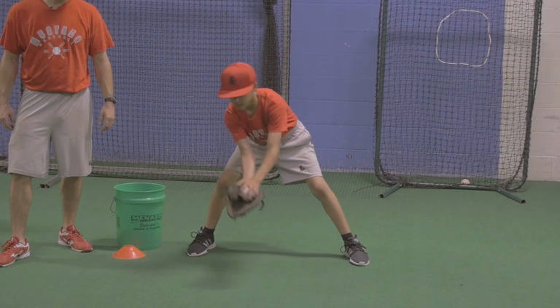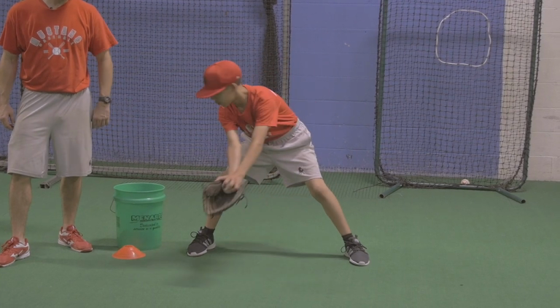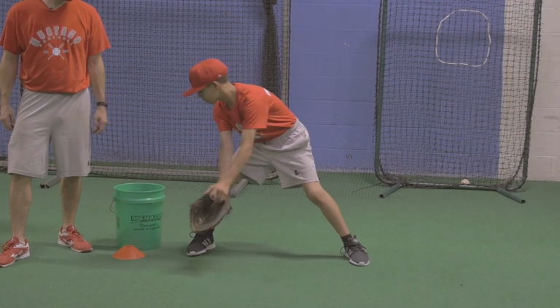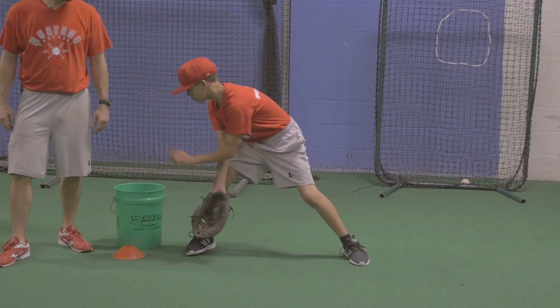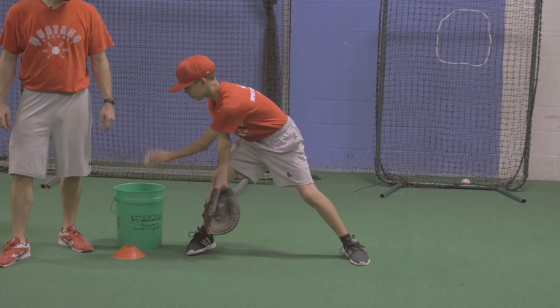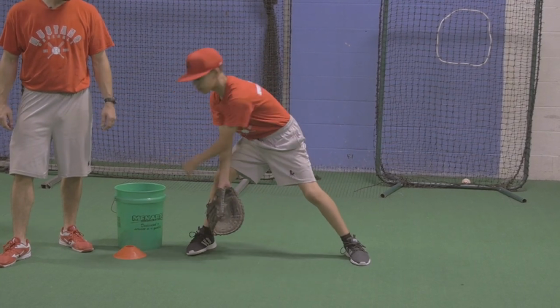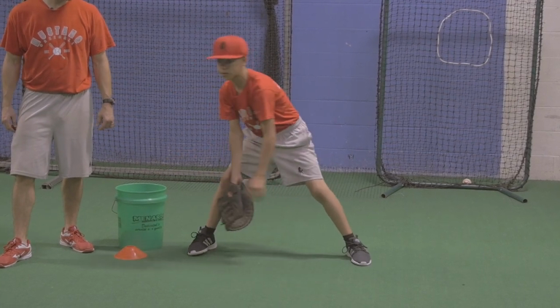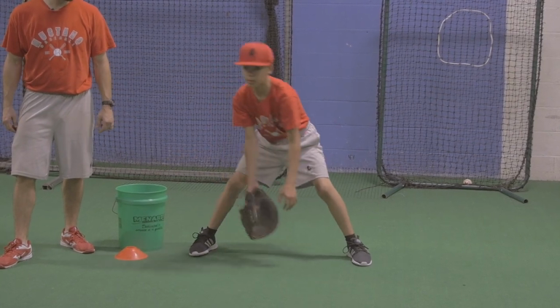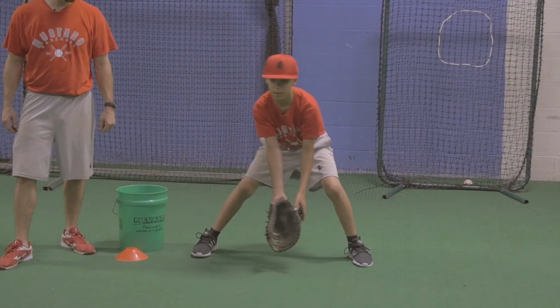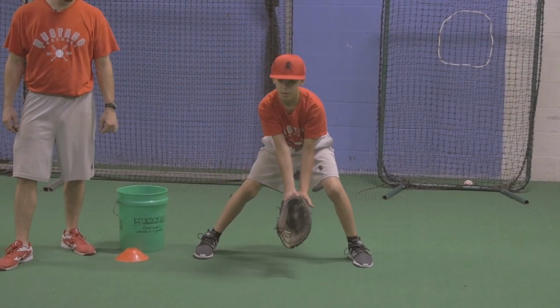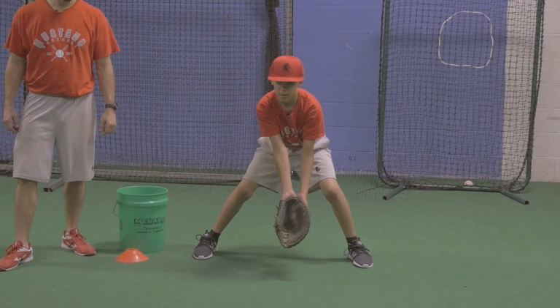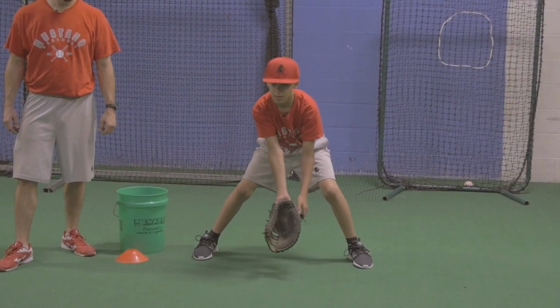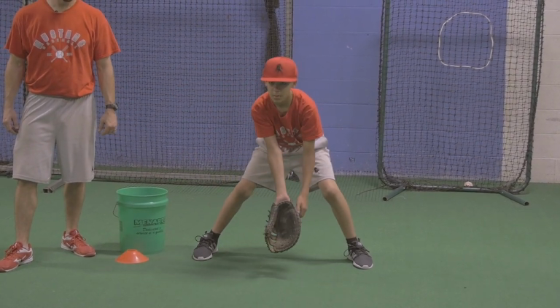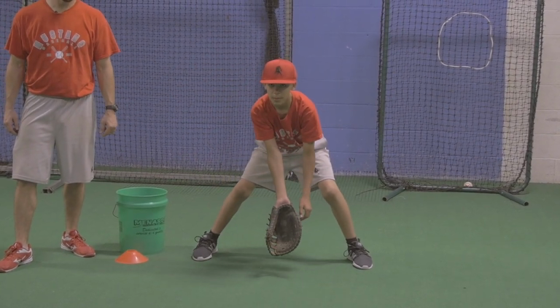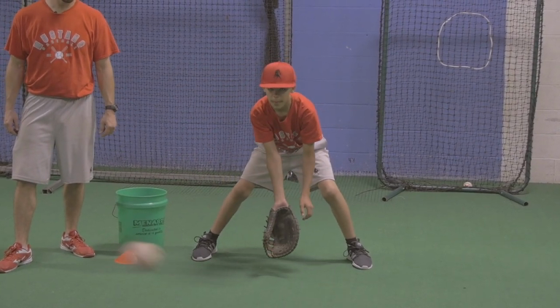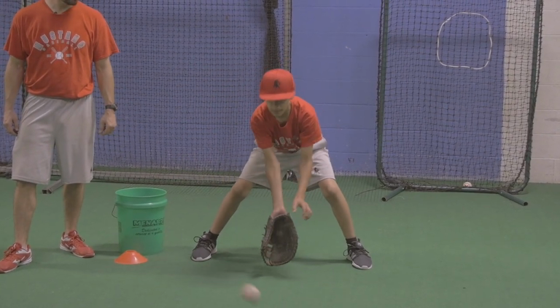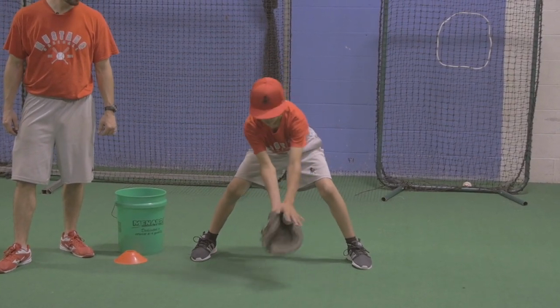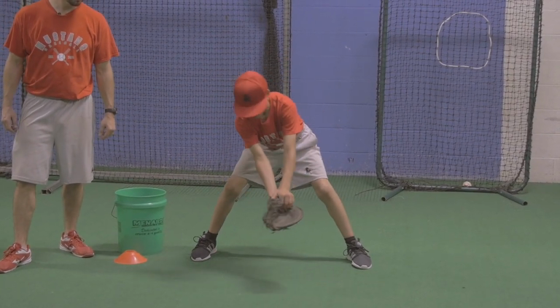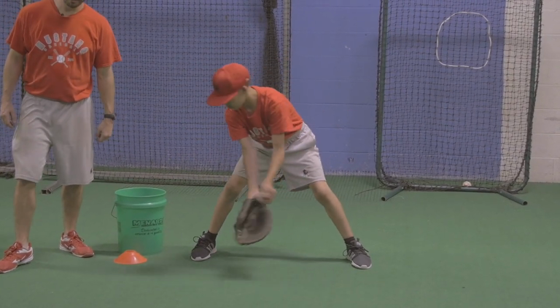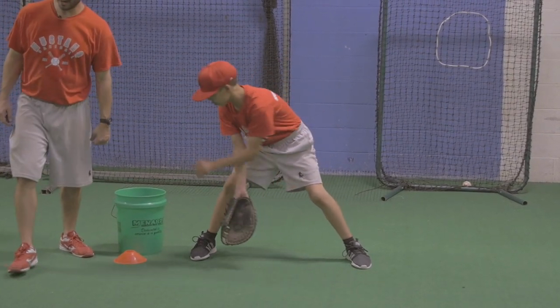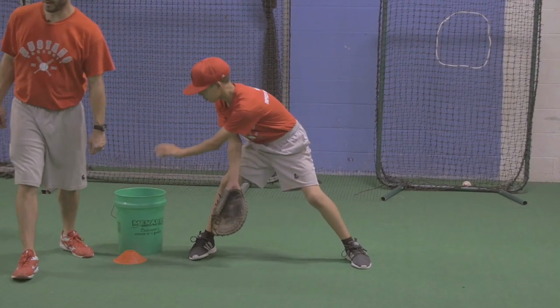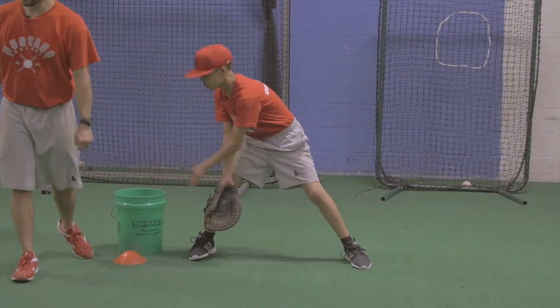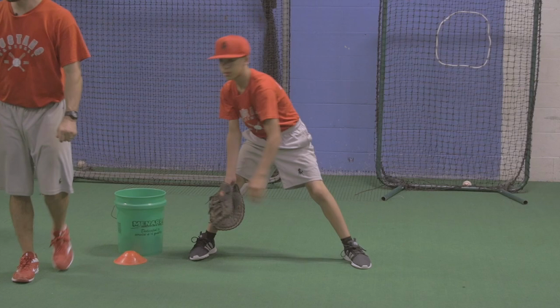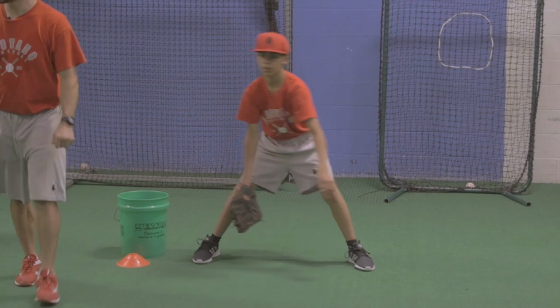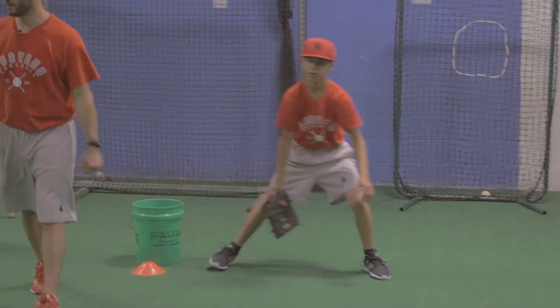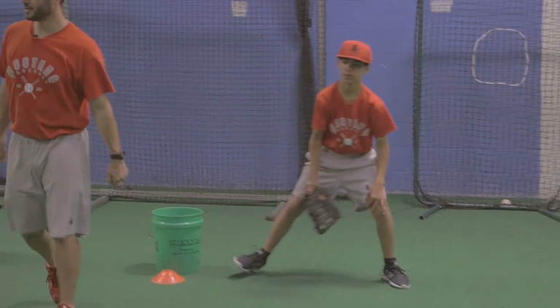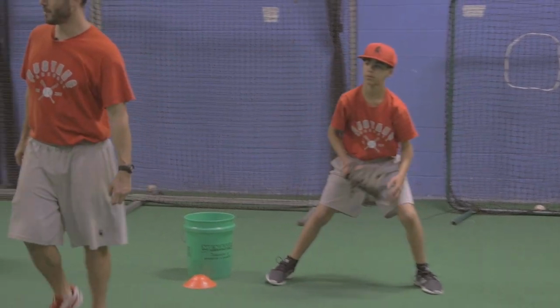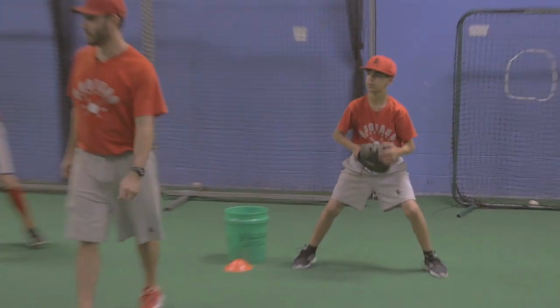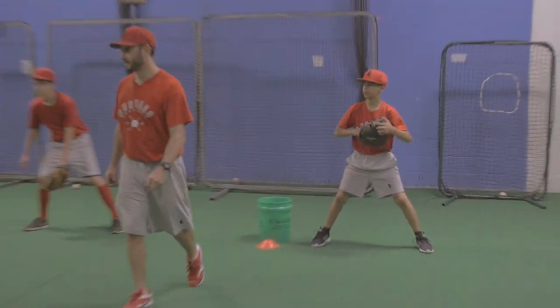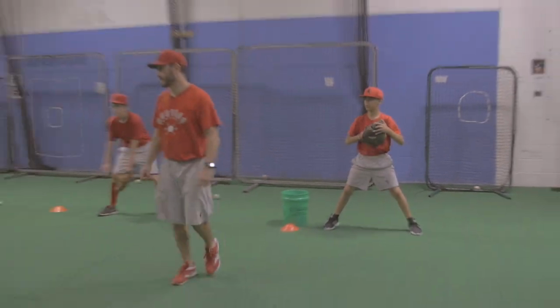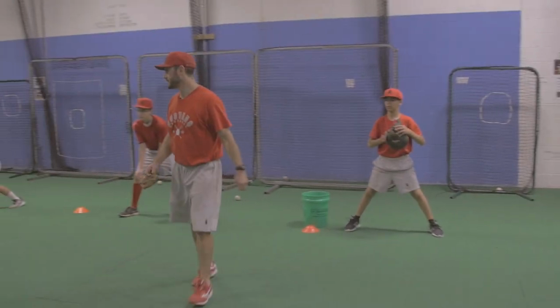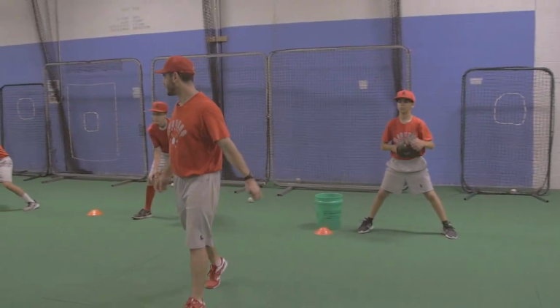There you go. One more. All right, everybody else, go ahead and get that ball moving. Hand on top.